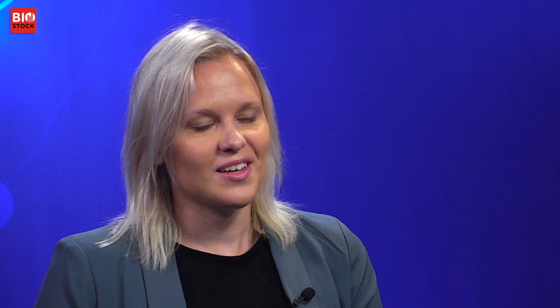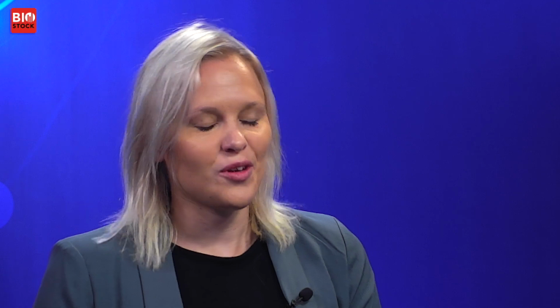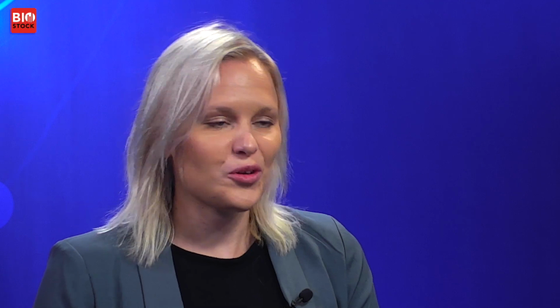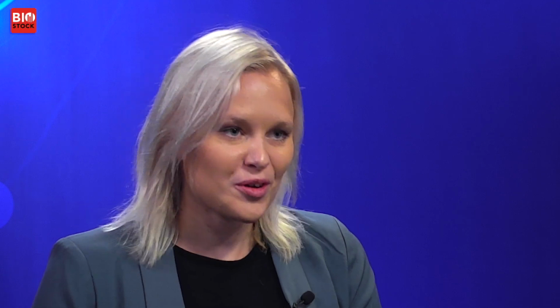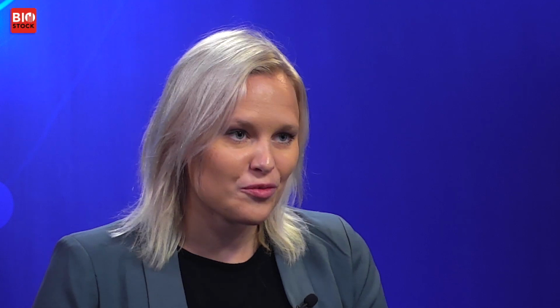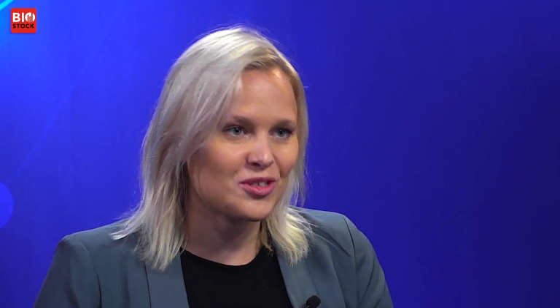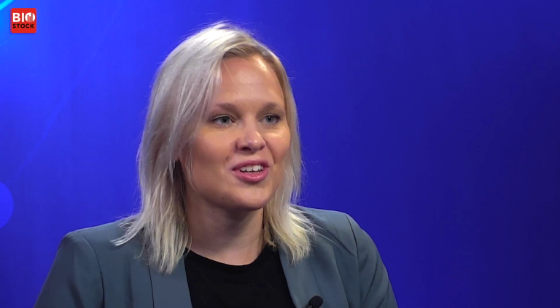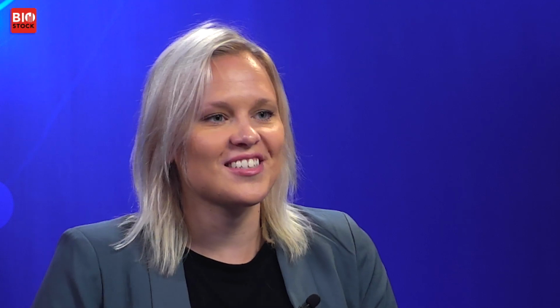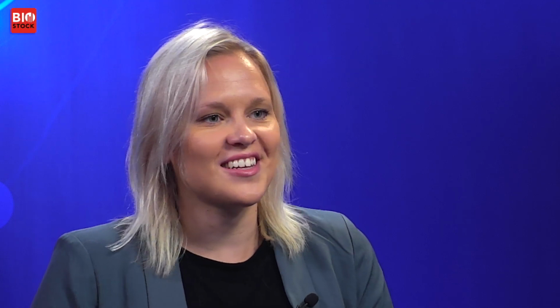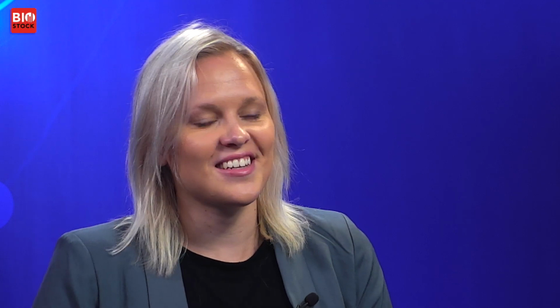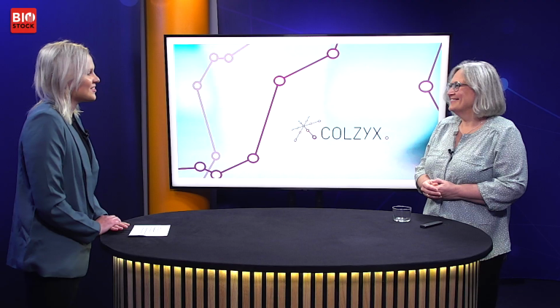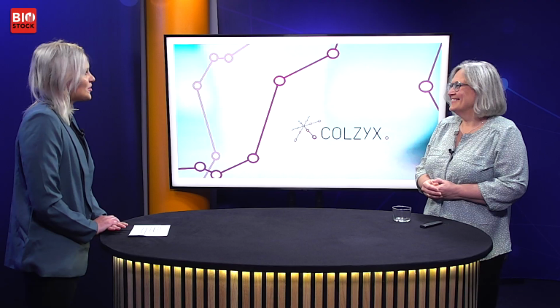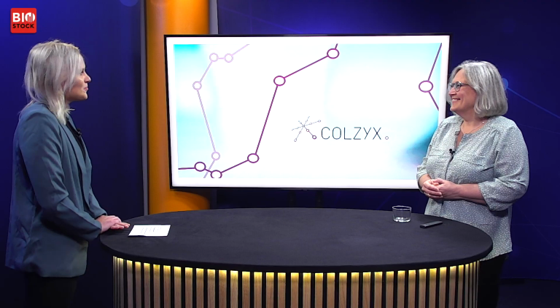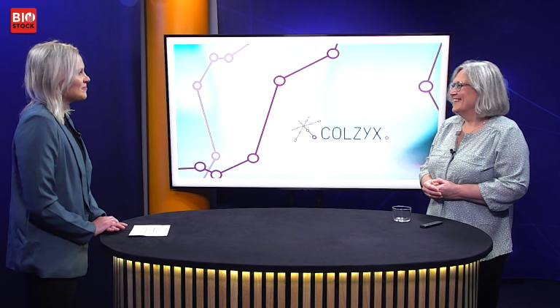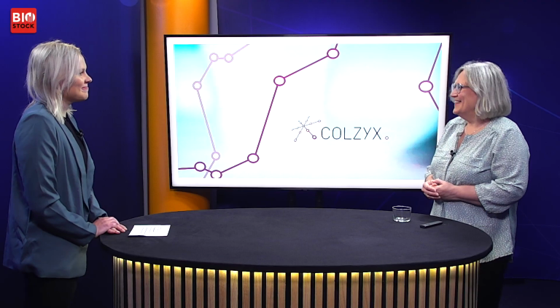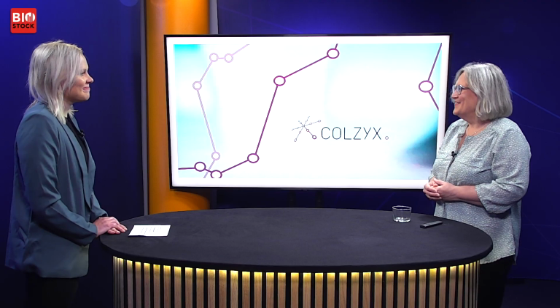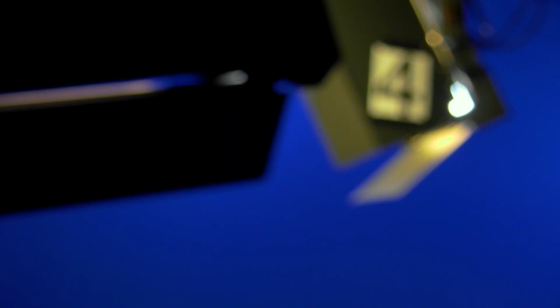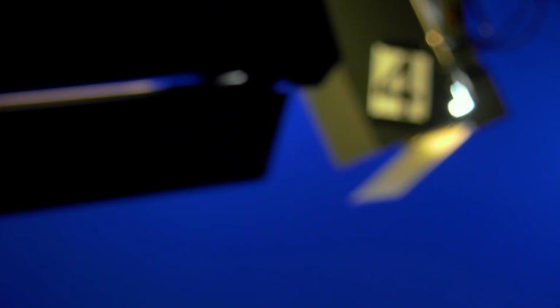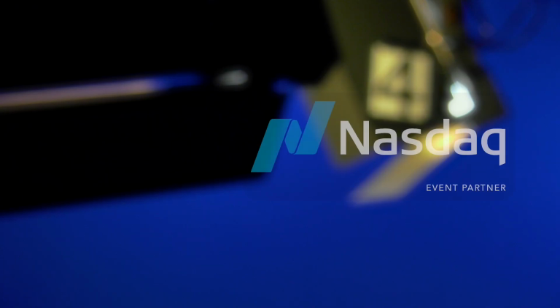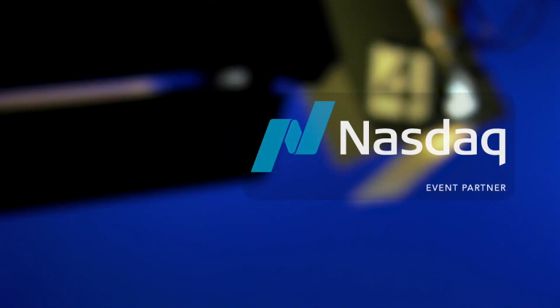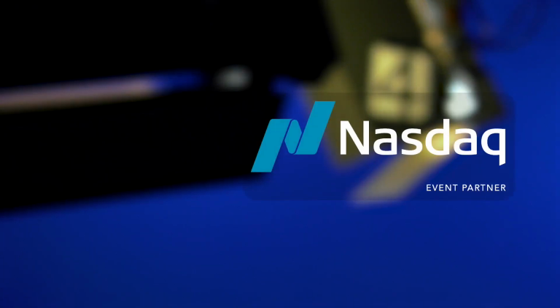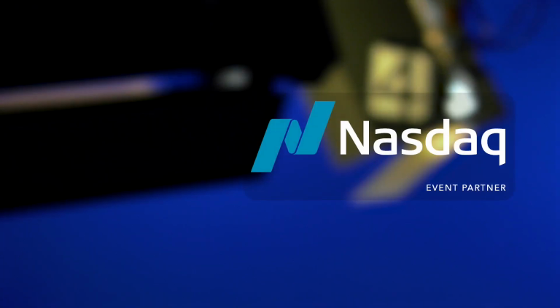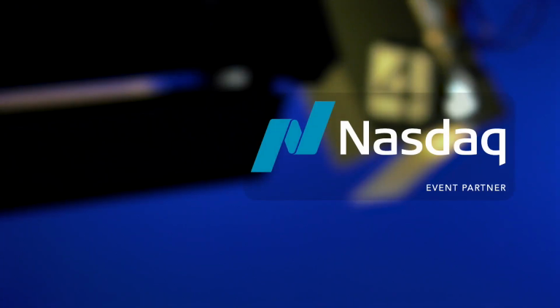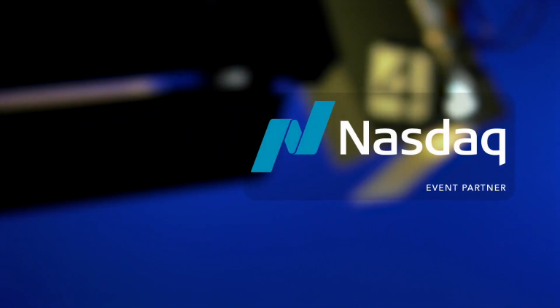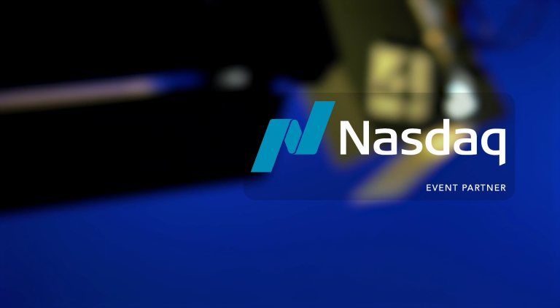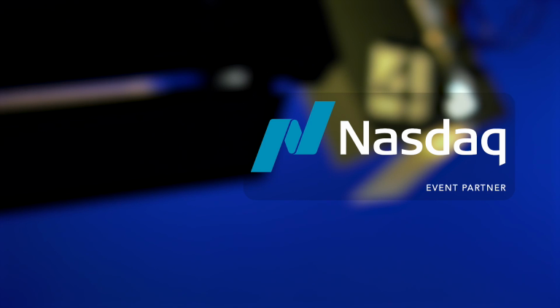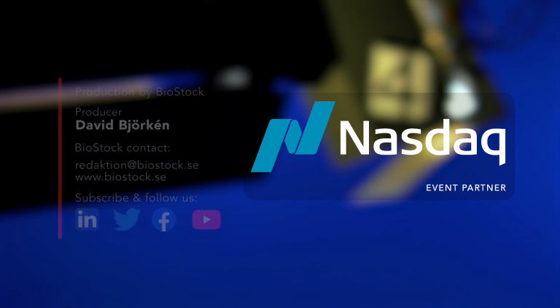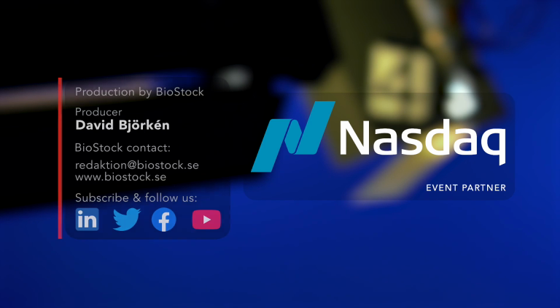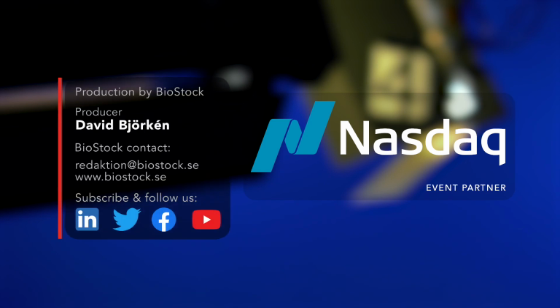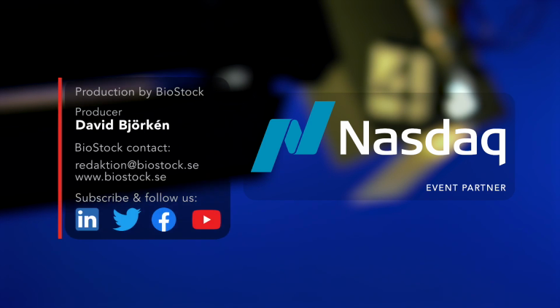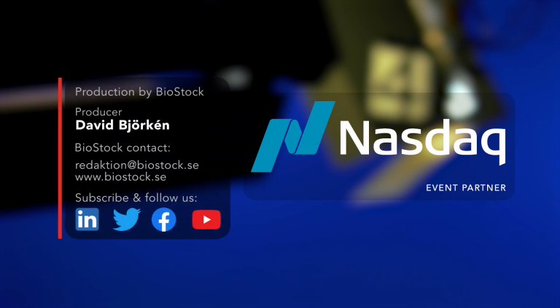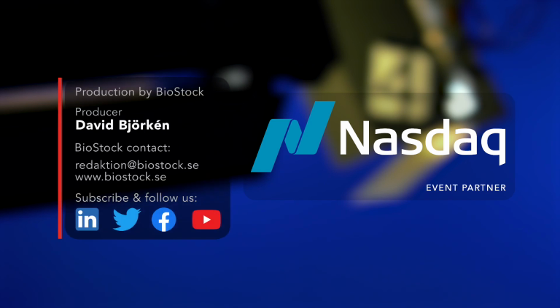Thank you, Karin, for joining us today in the studio. Thank you.